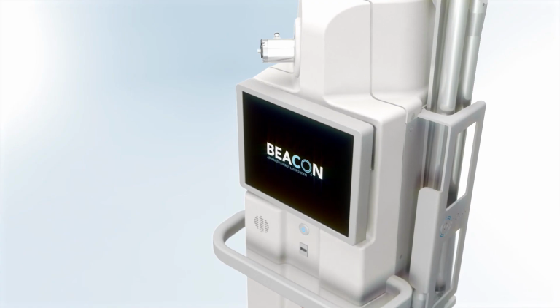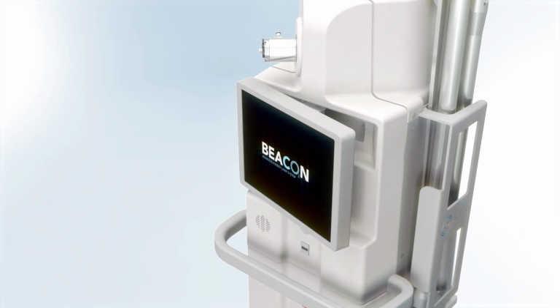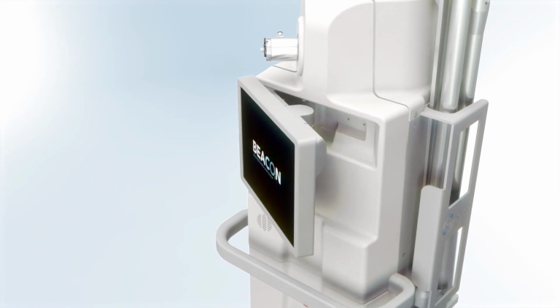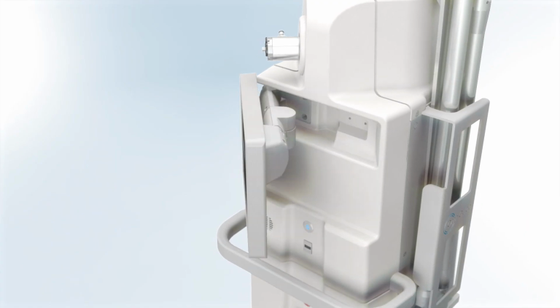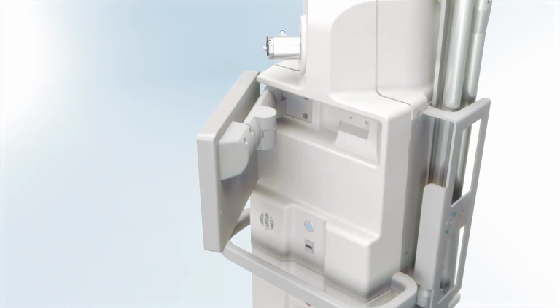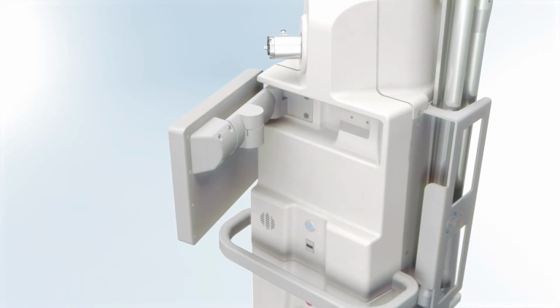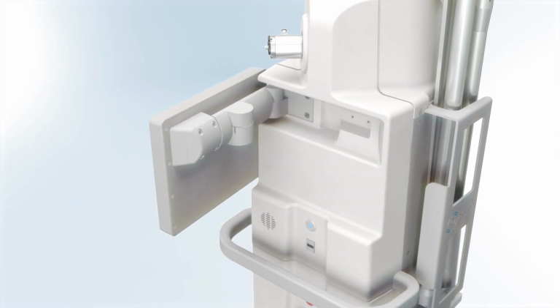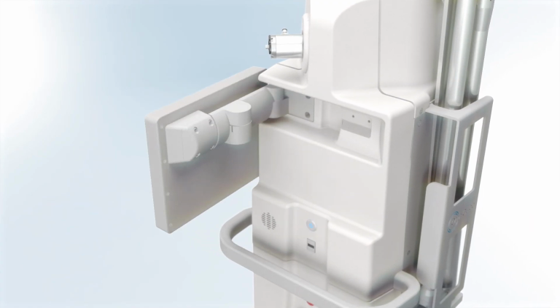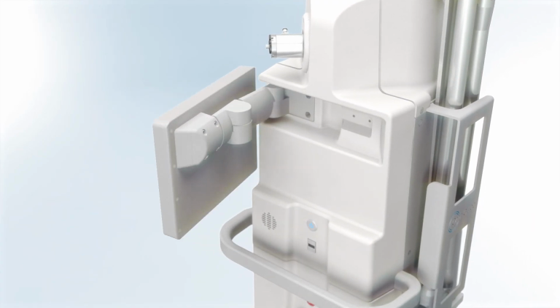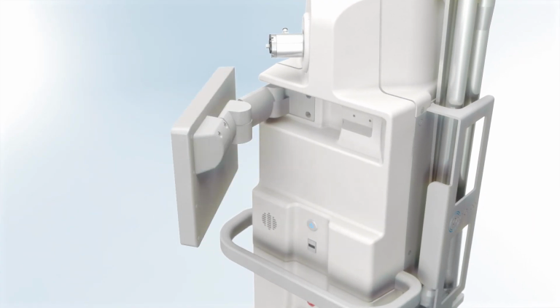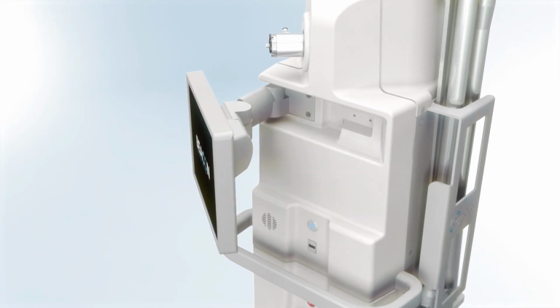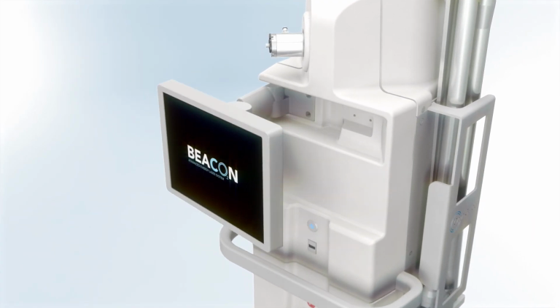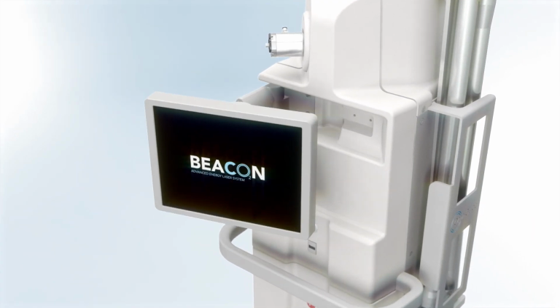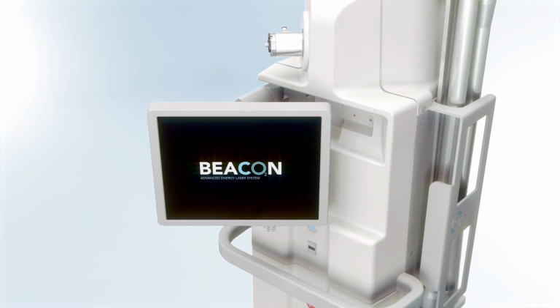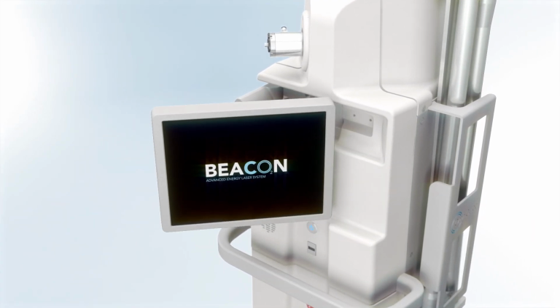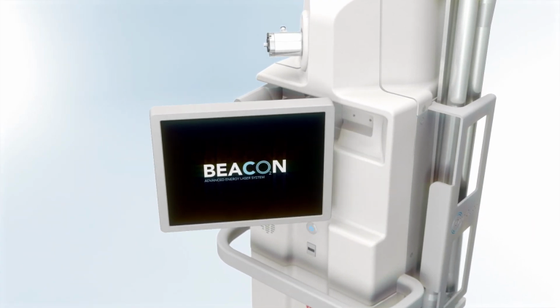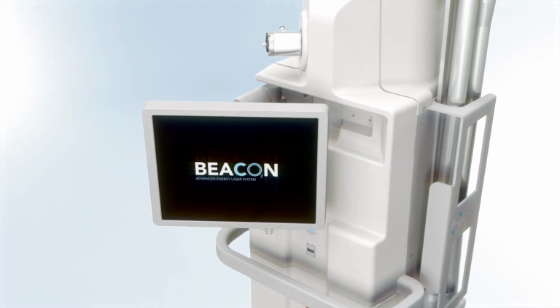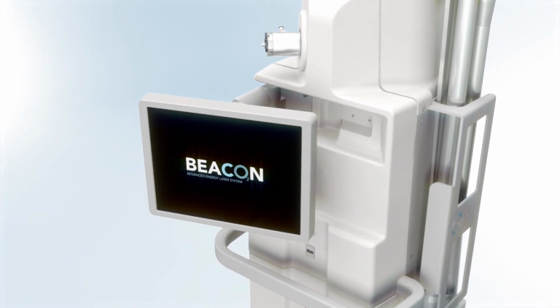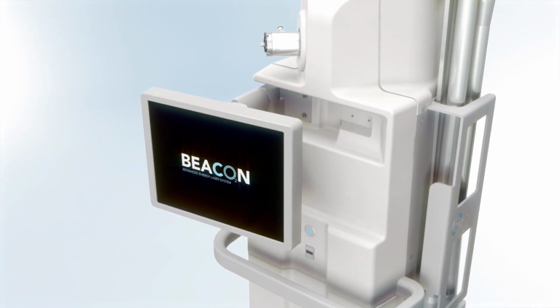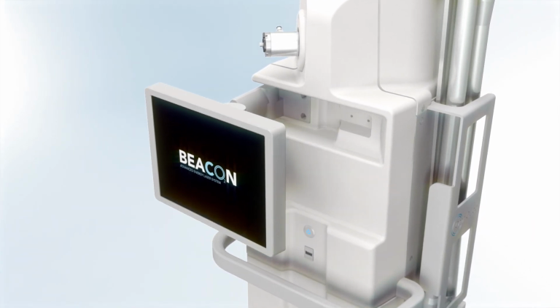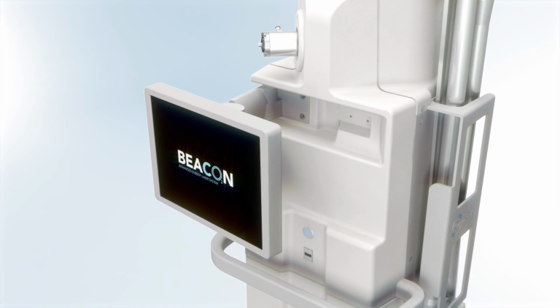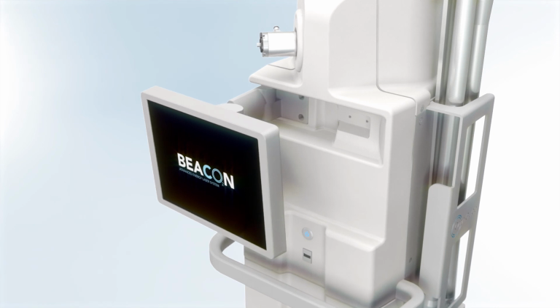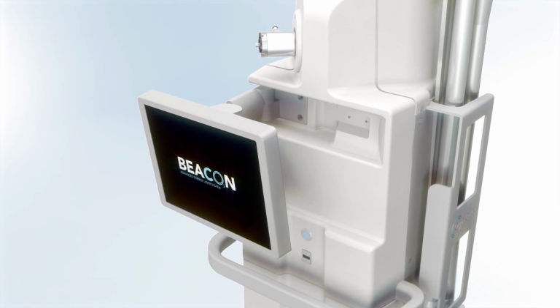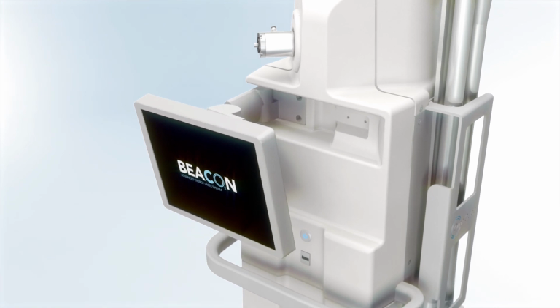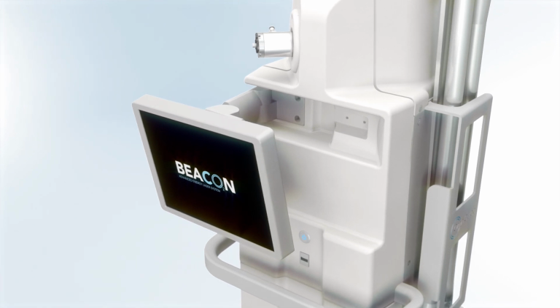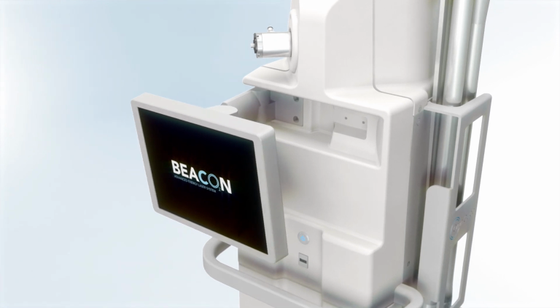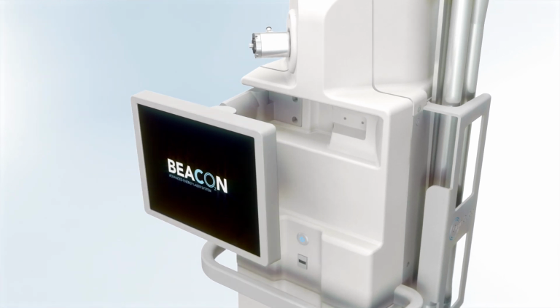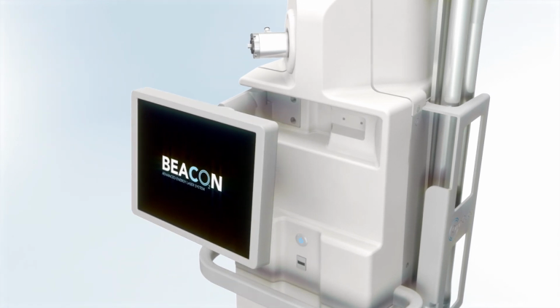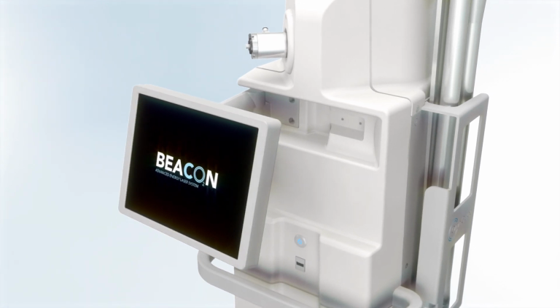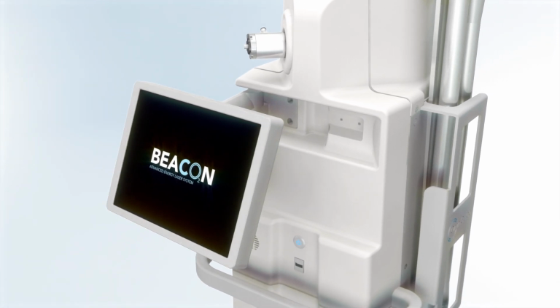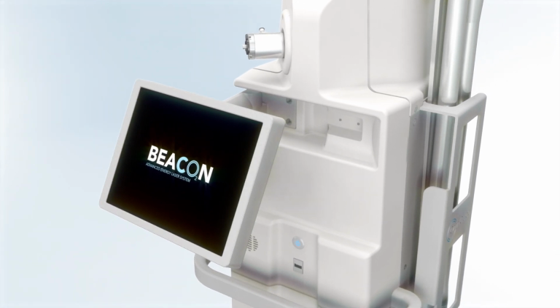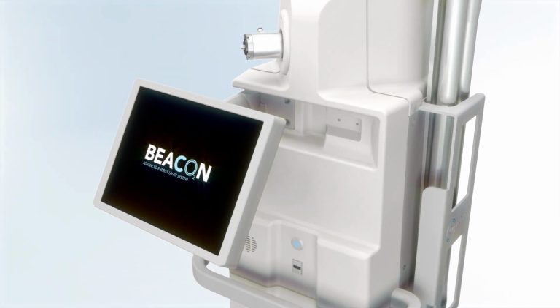Equipped with a screen that swivels and tilts, the Beacon allows flexible positioning in any operating suite.